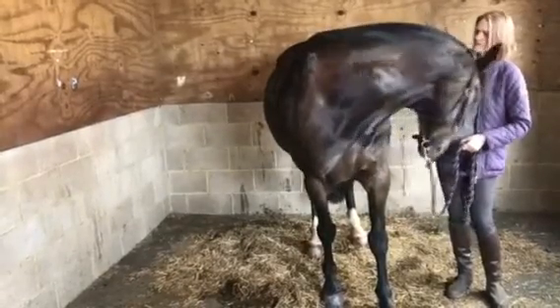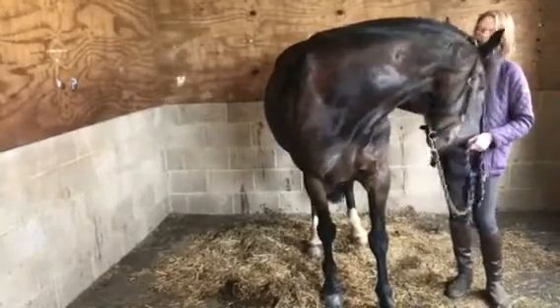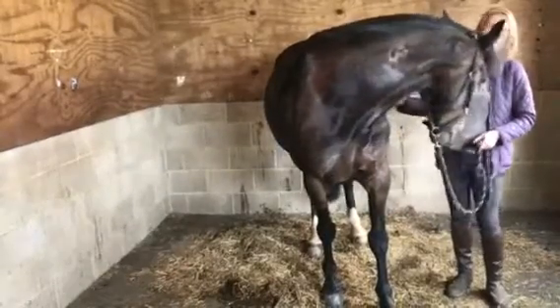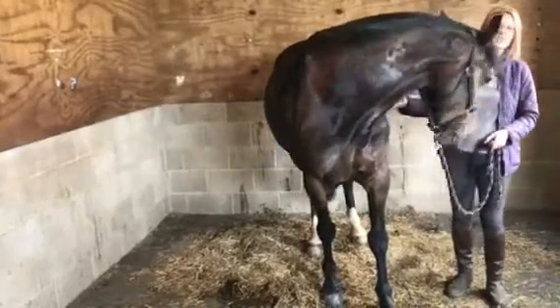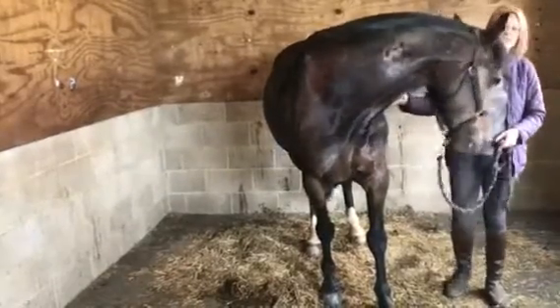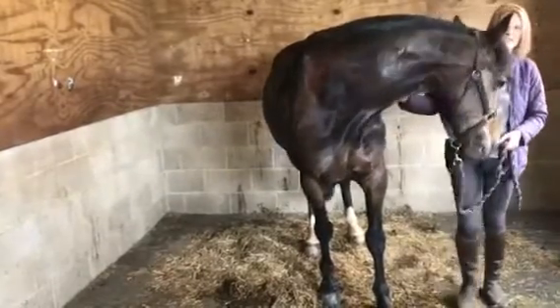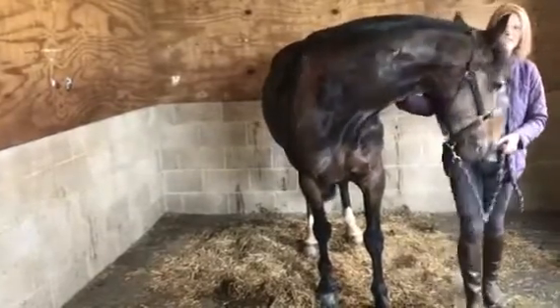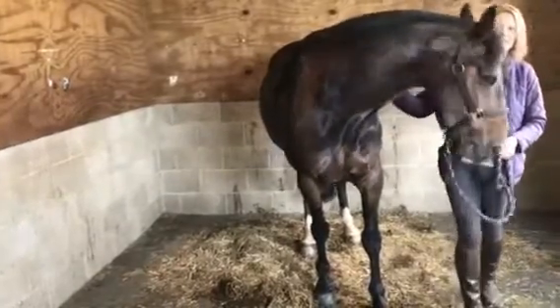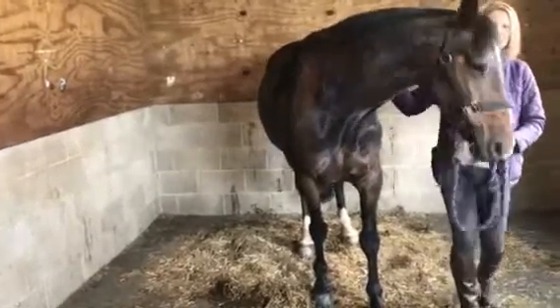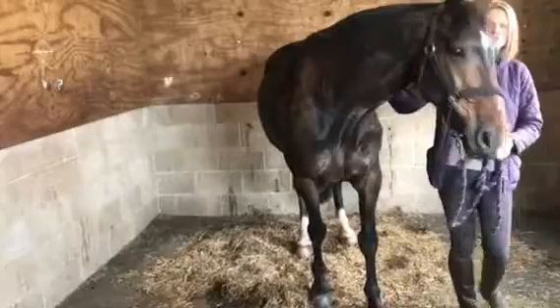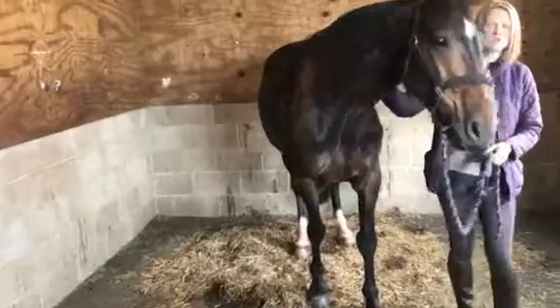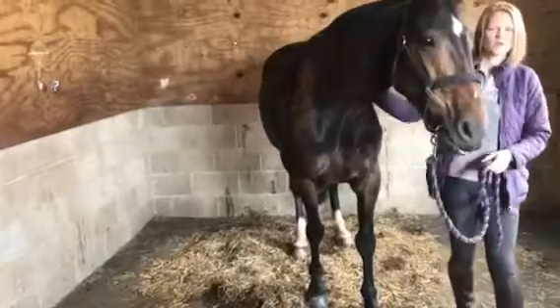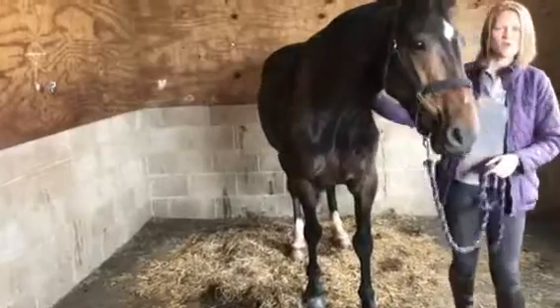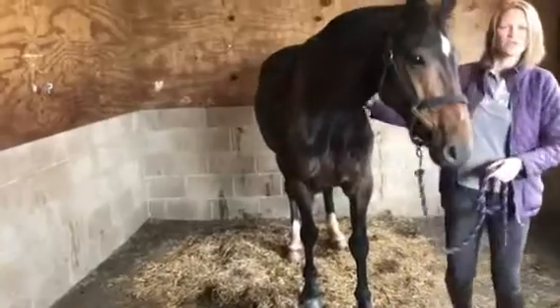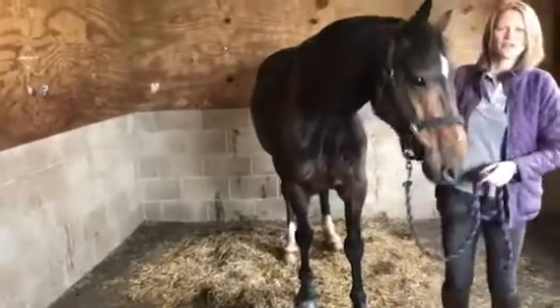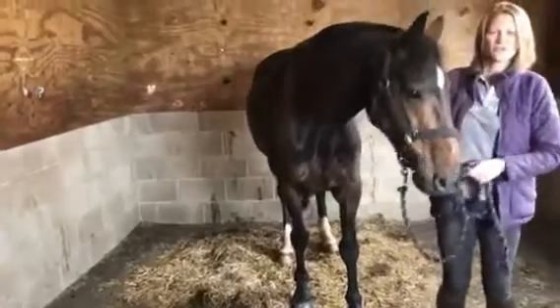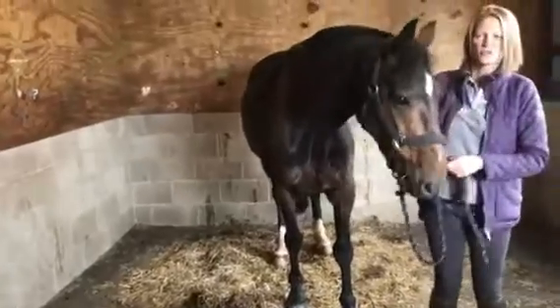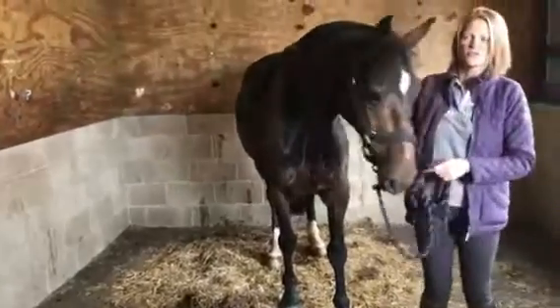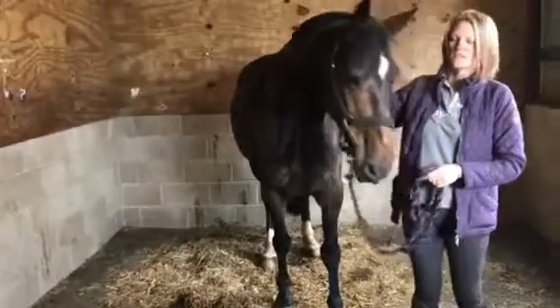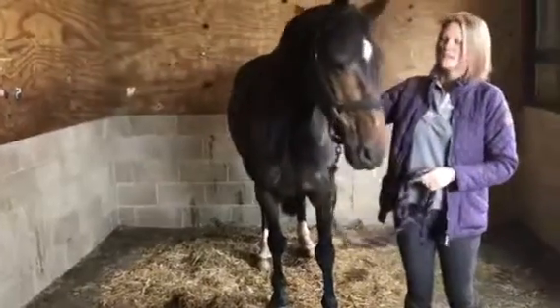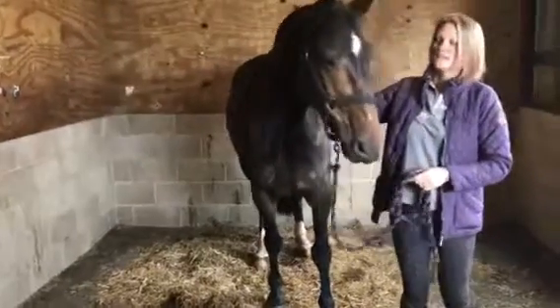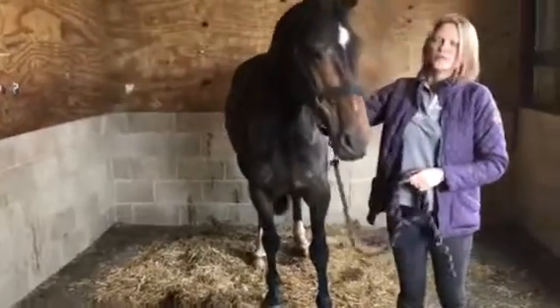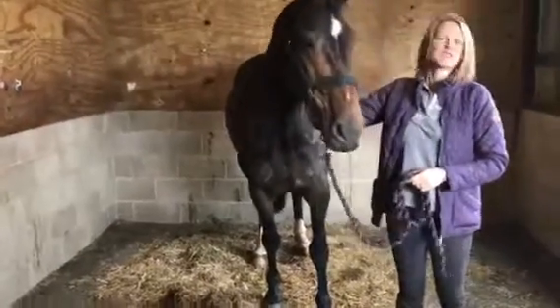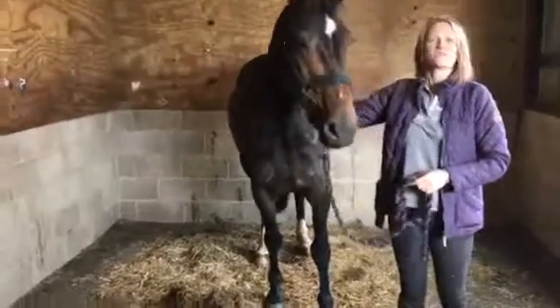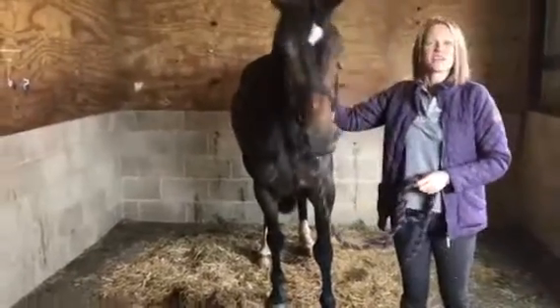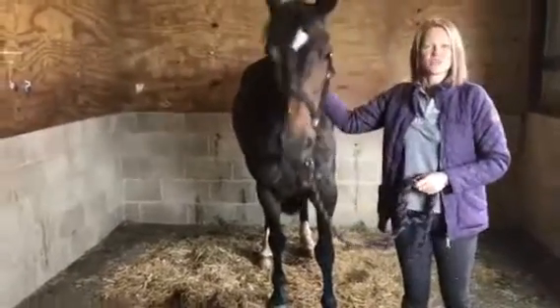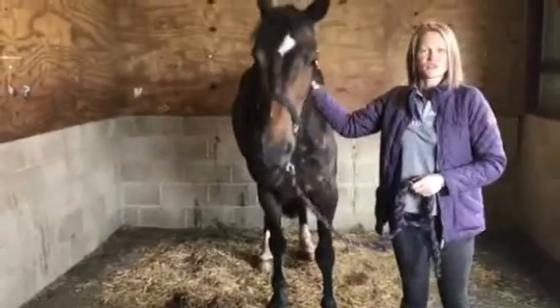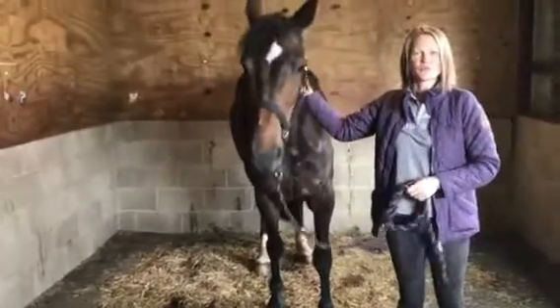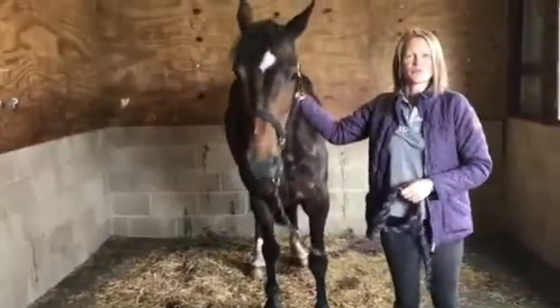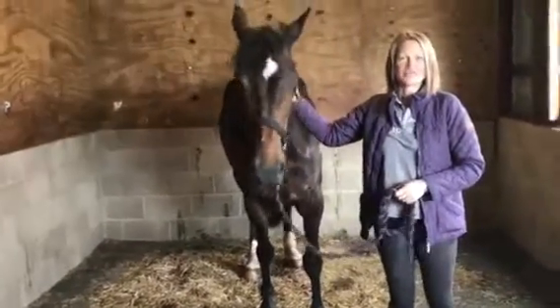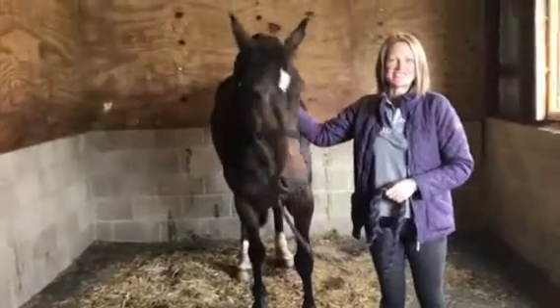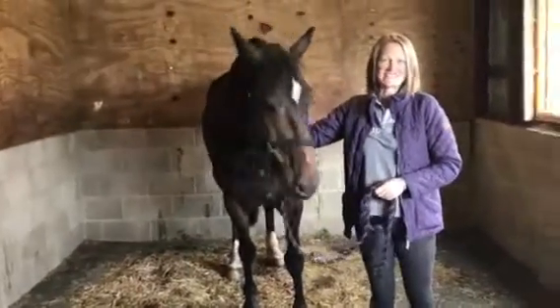So as you can see, Duke is quite flexible. I wish he was that good when we were riding.